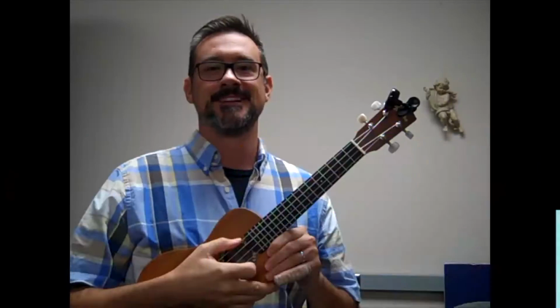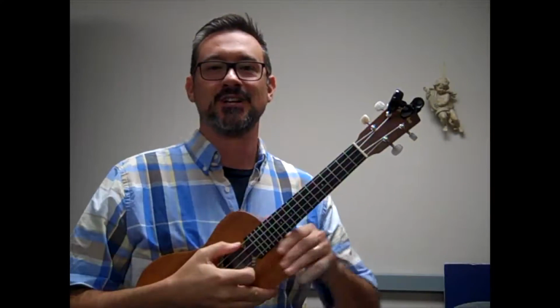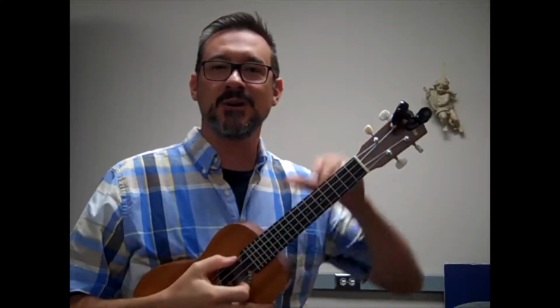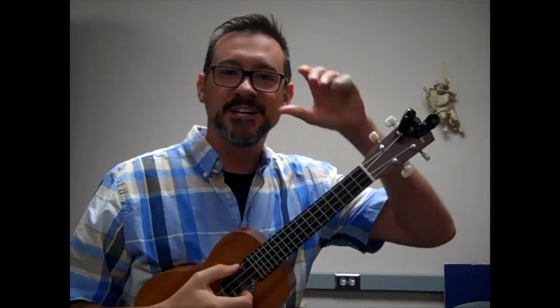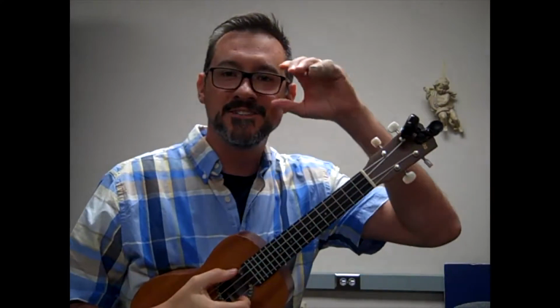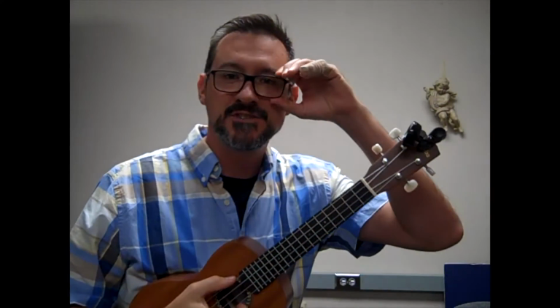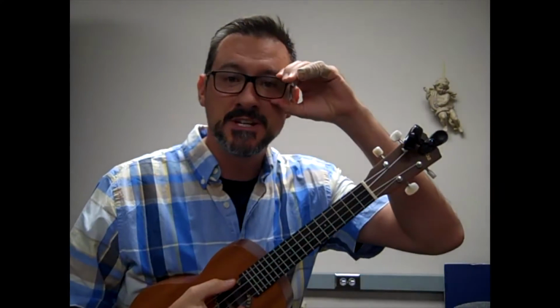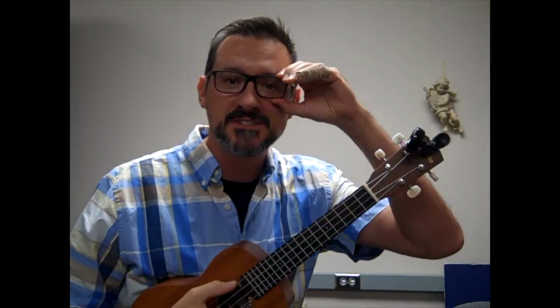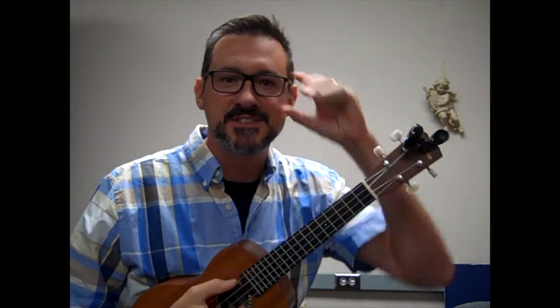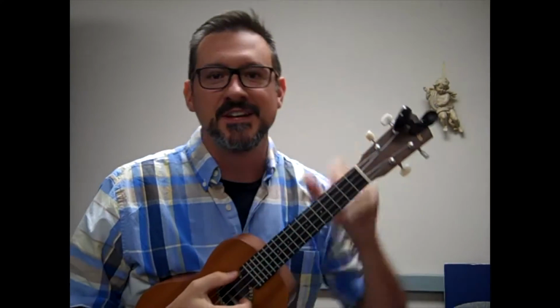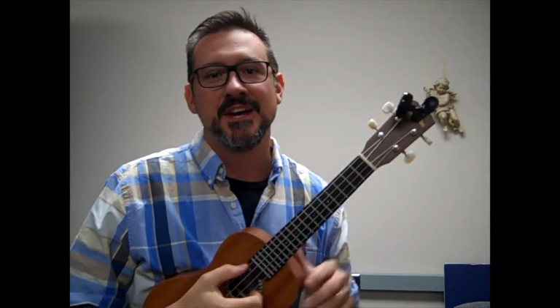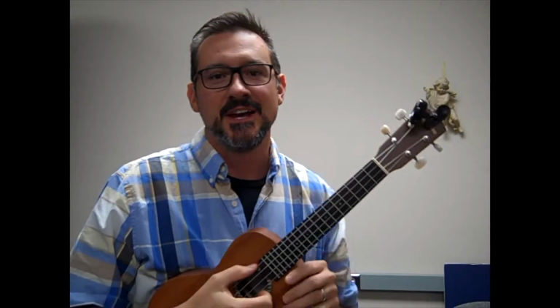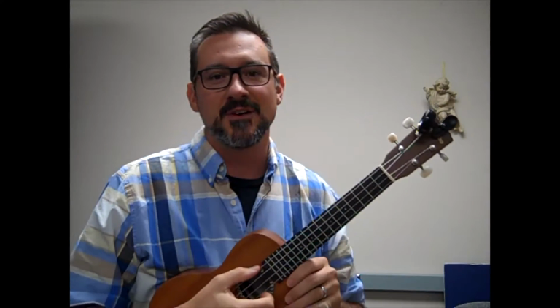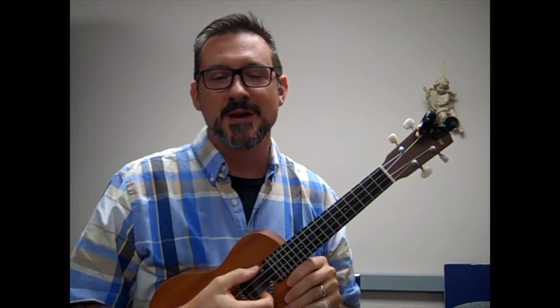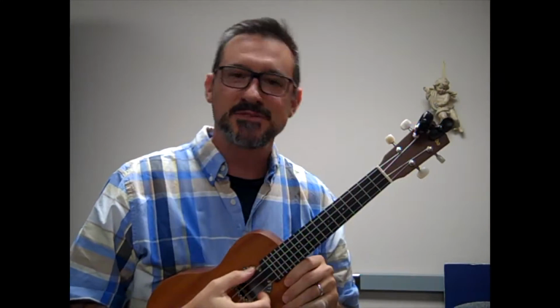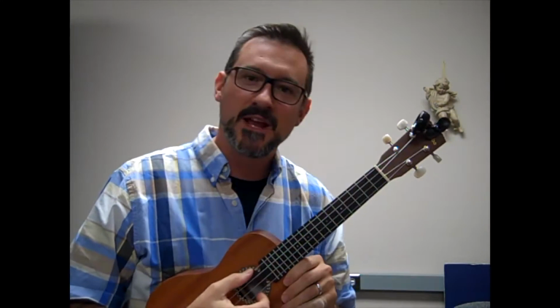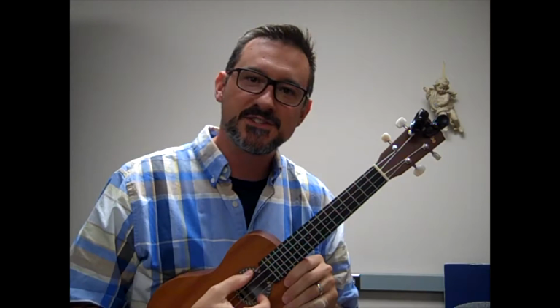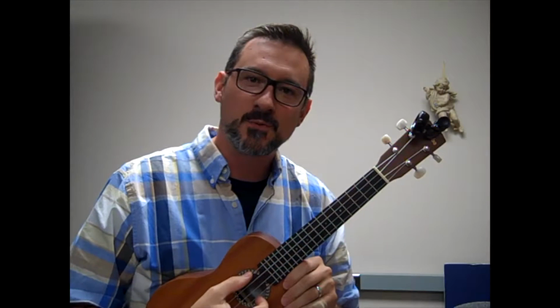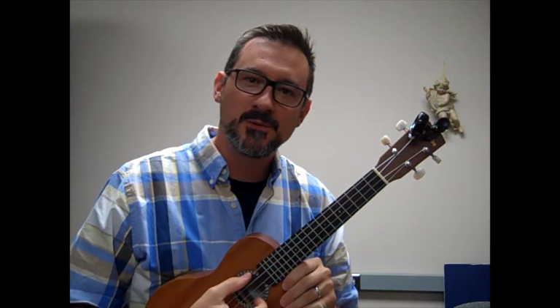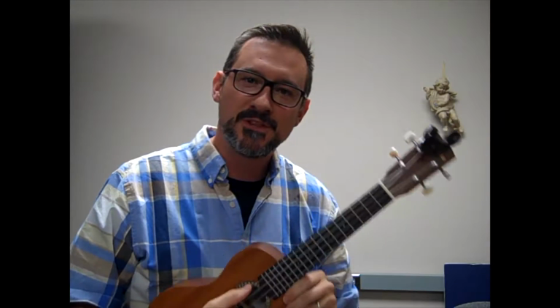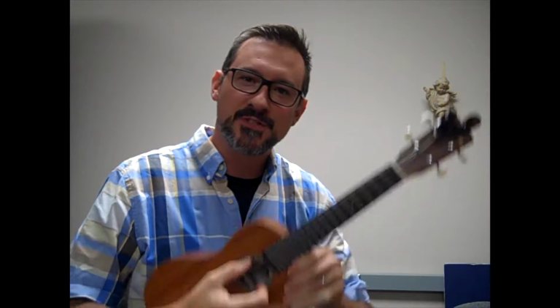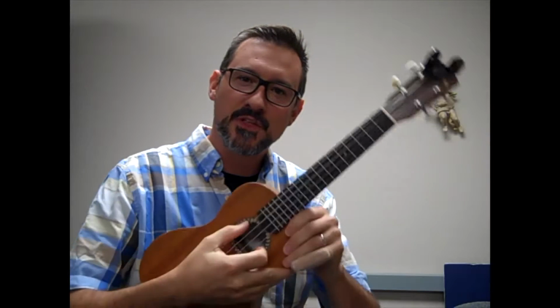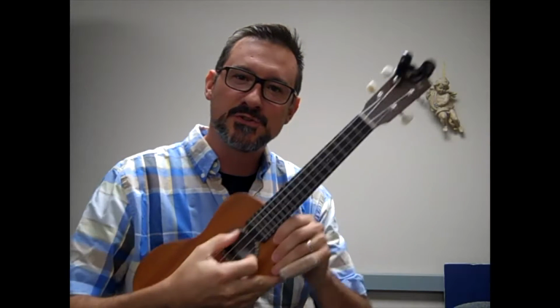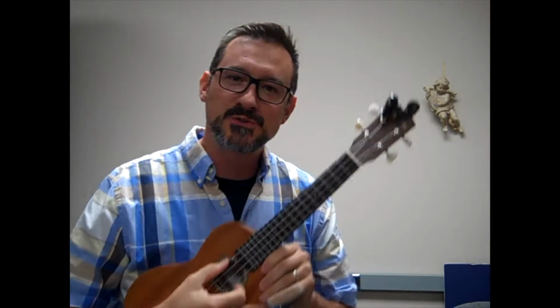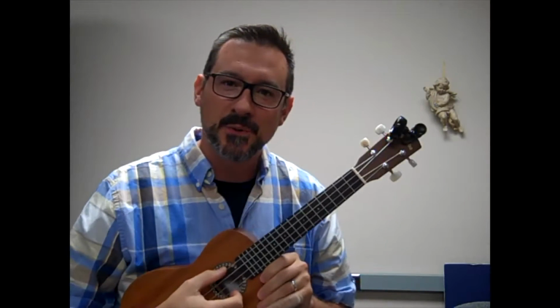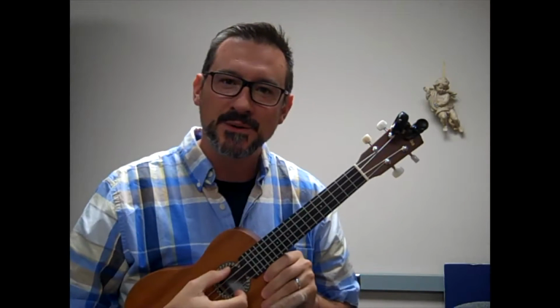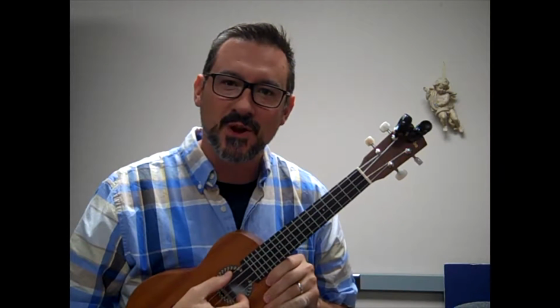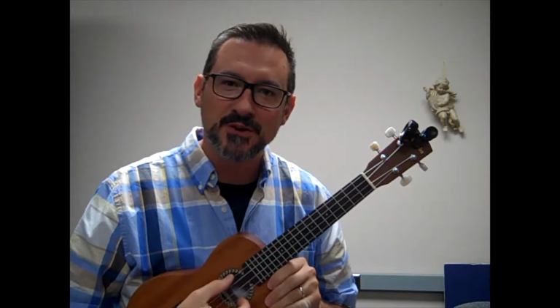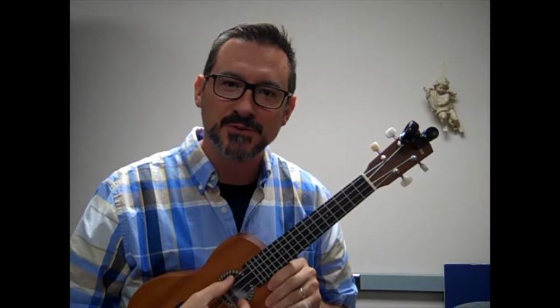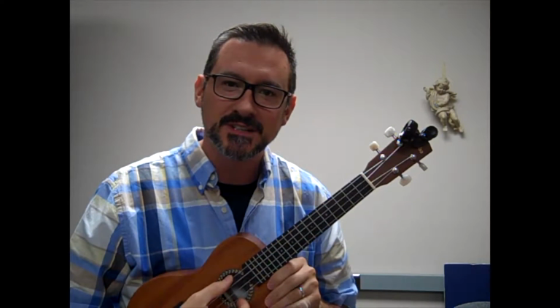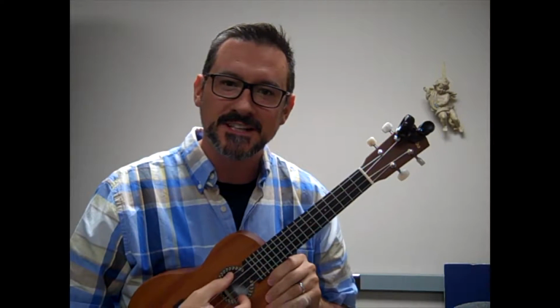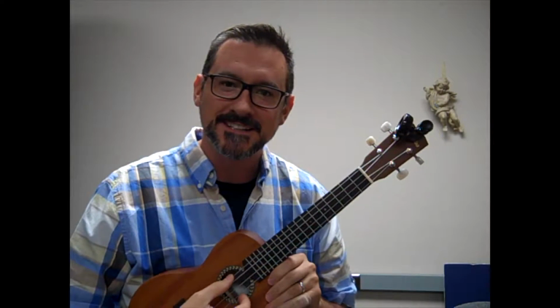Hello again, students. Here I am, Mr. Hanson, working with you with another tutorial on our ukulele.